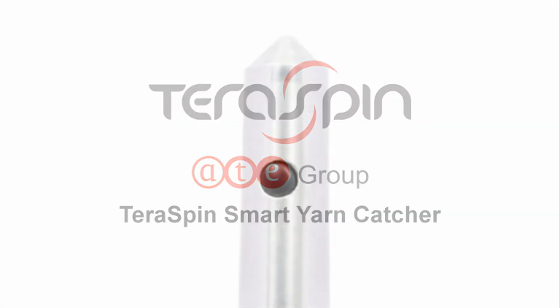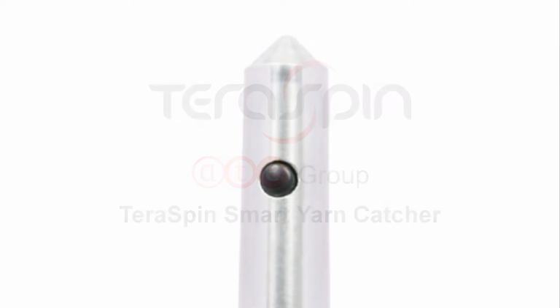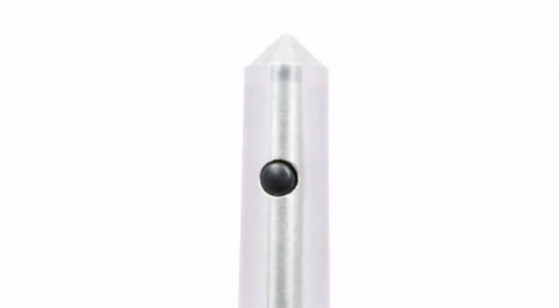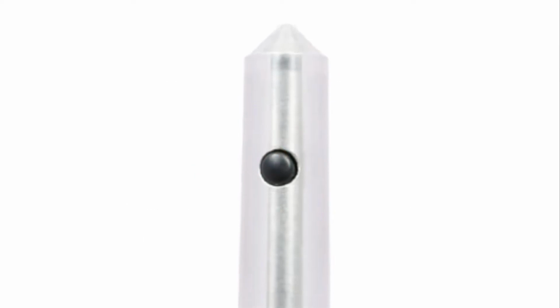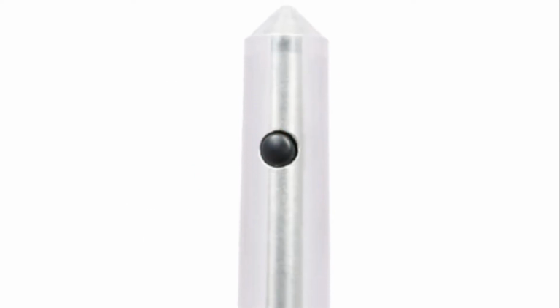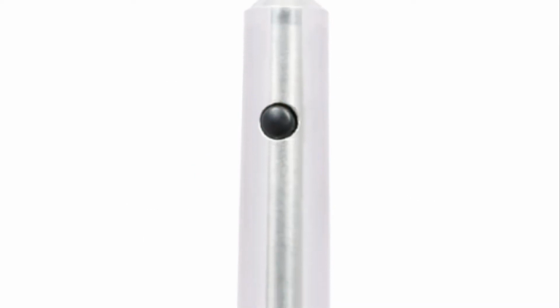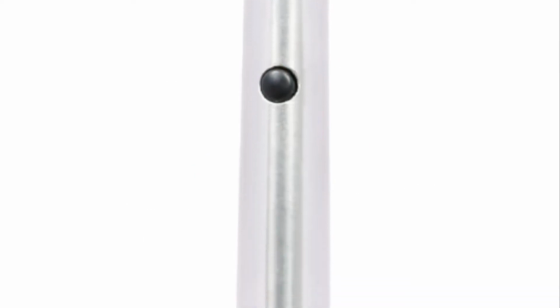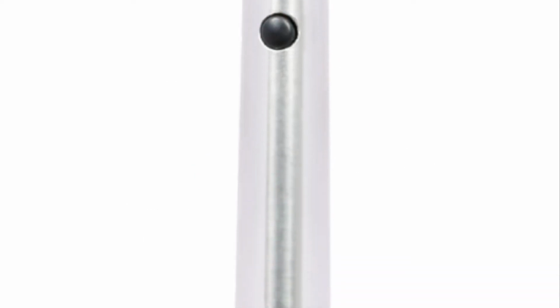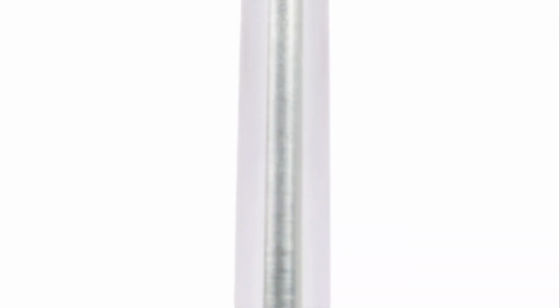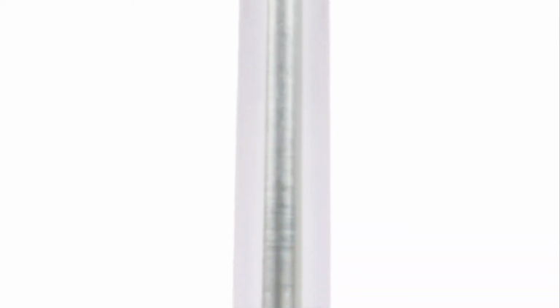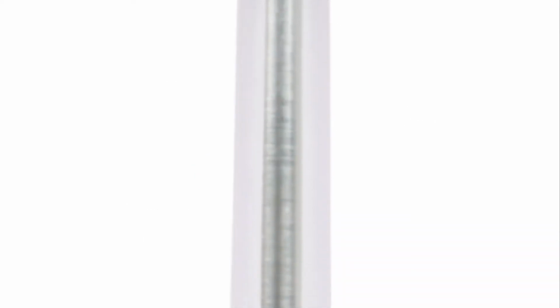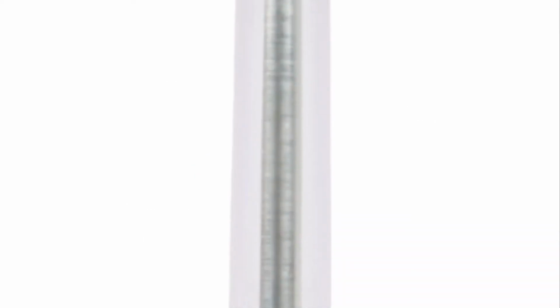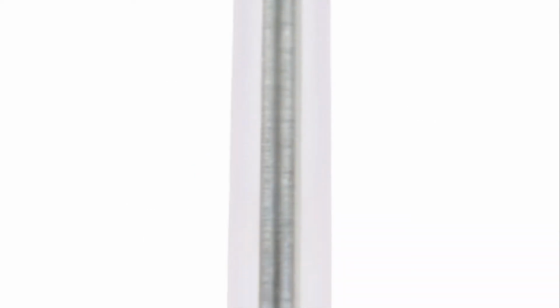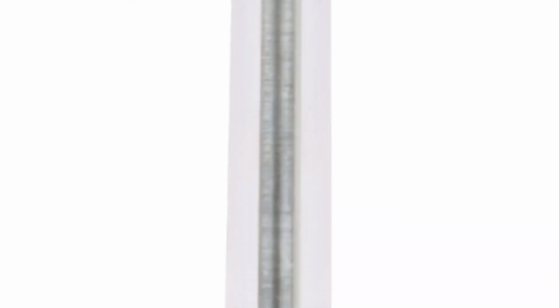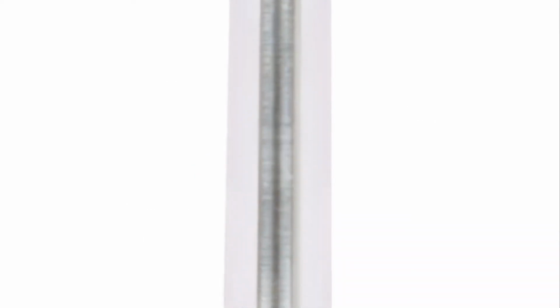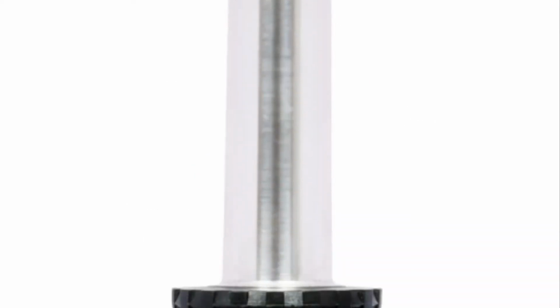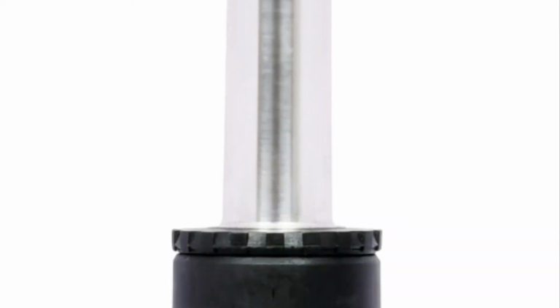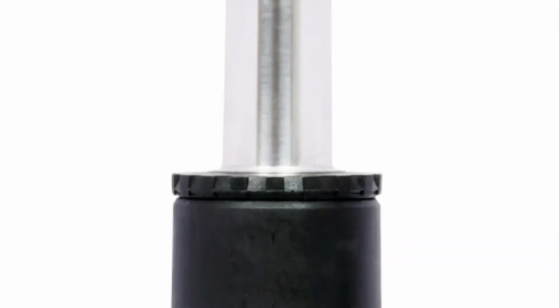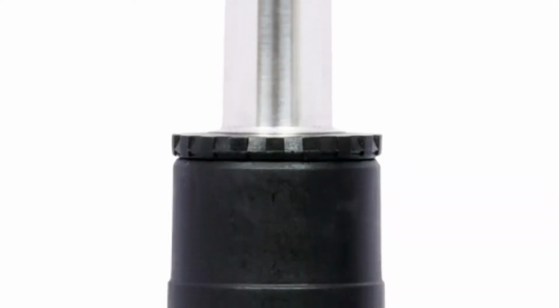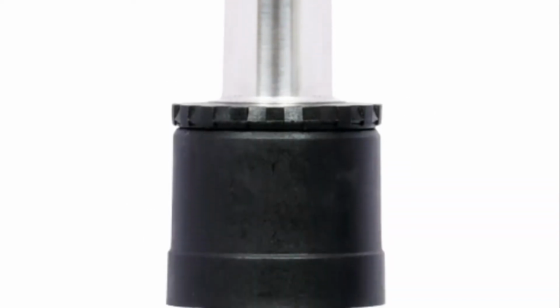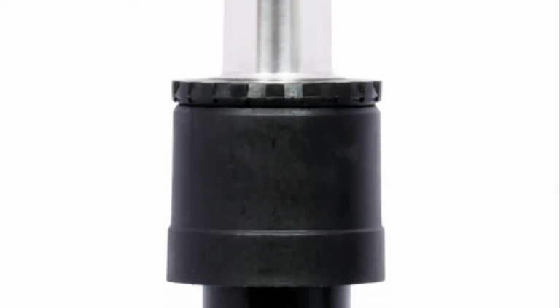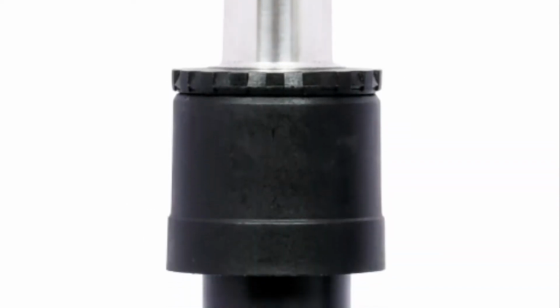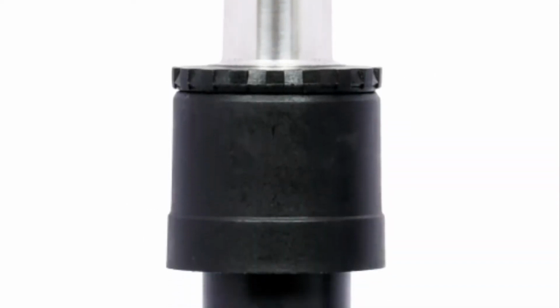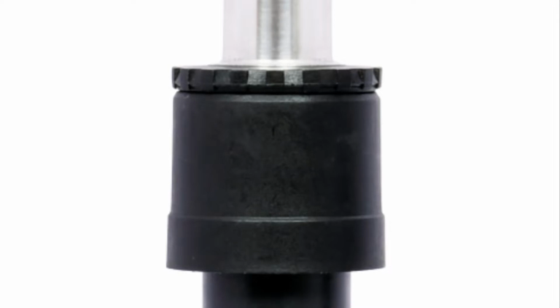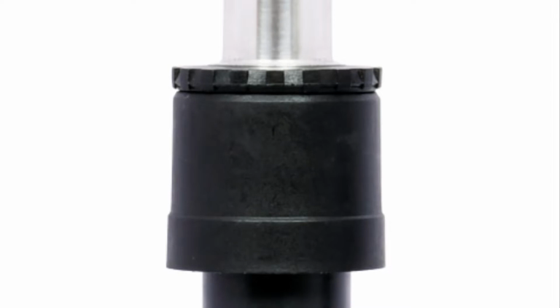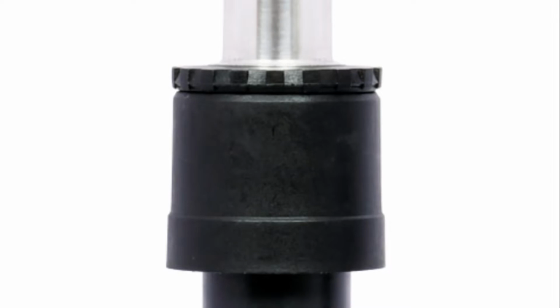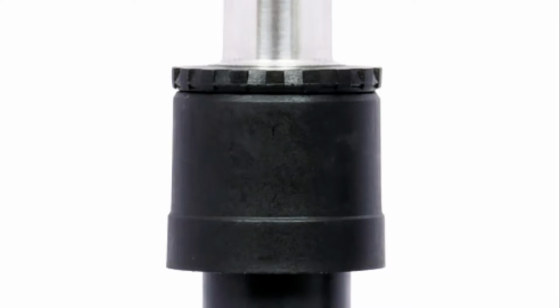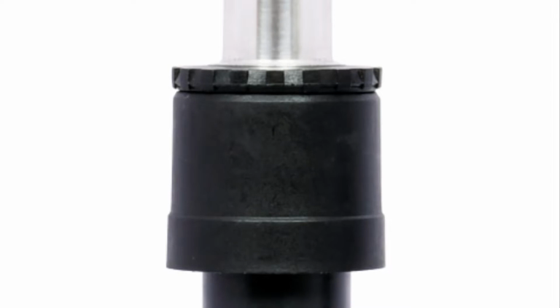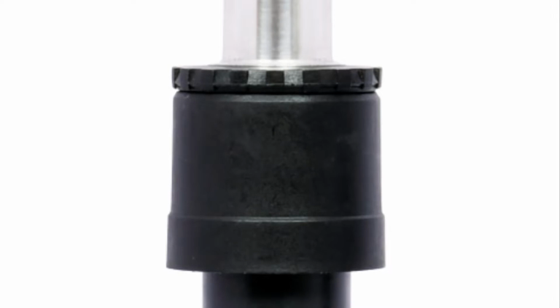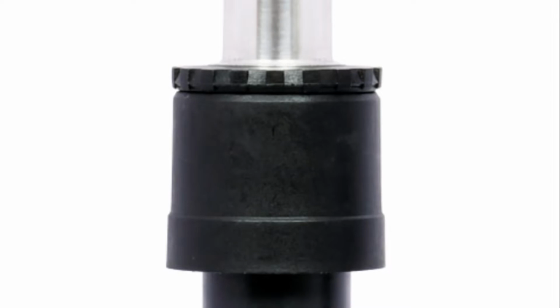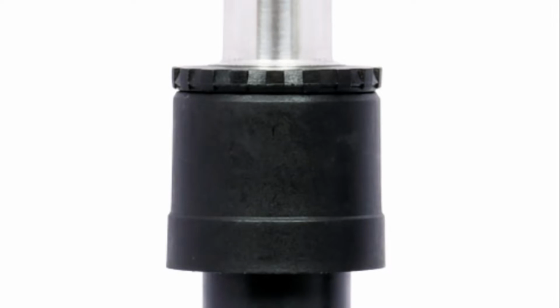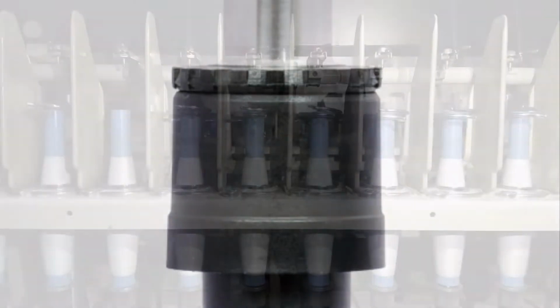TeraSpin's Smart Yarn Catcher Equipped Spindles offer enormous advantages for ring-spinning machines with auto-doffing.